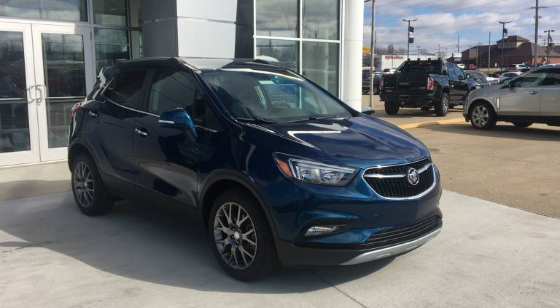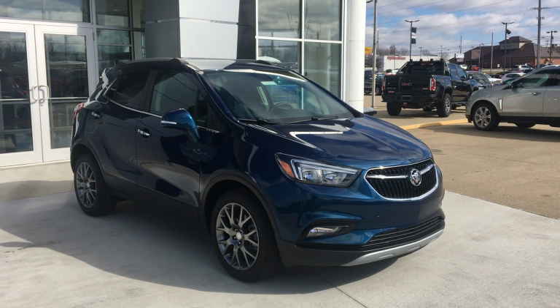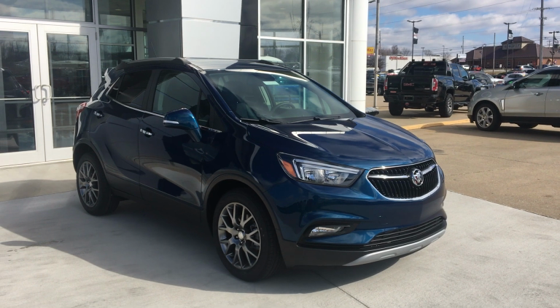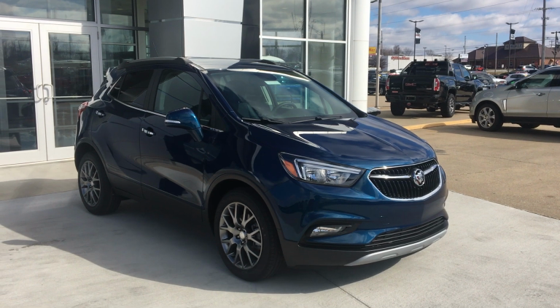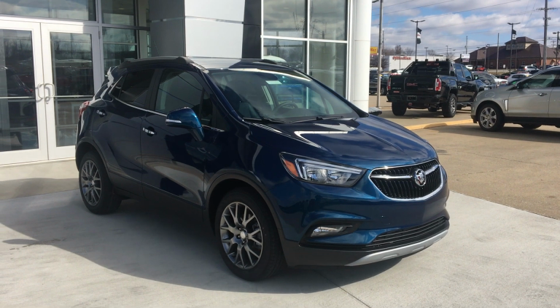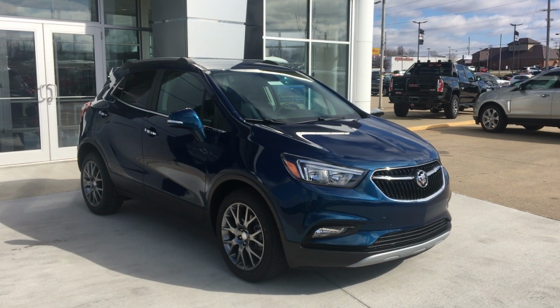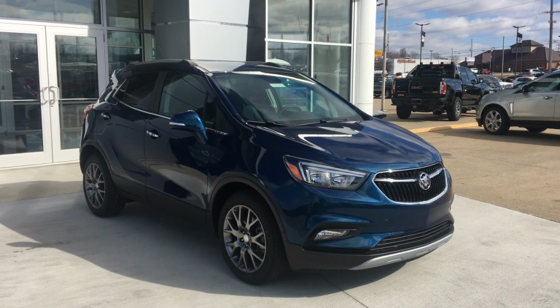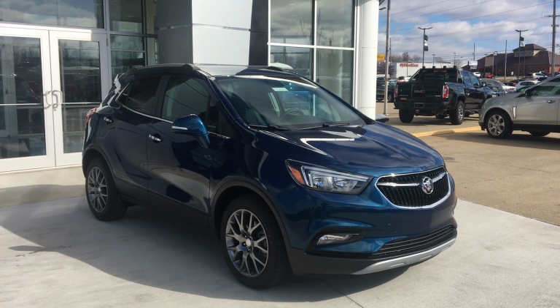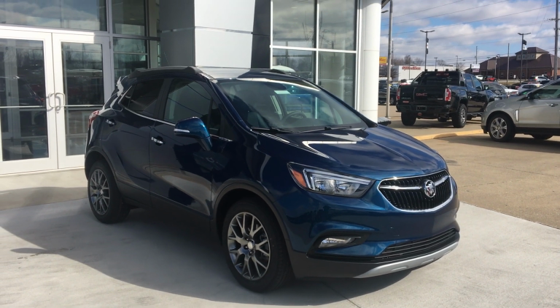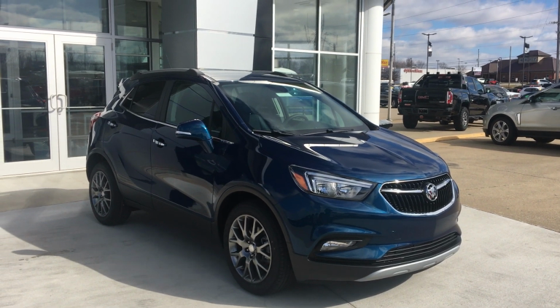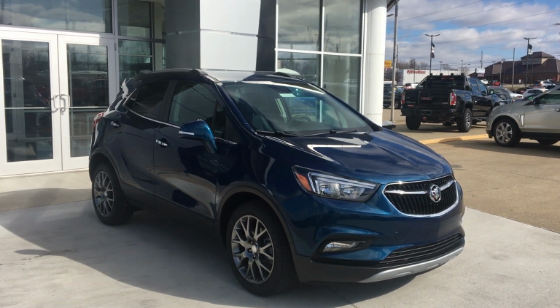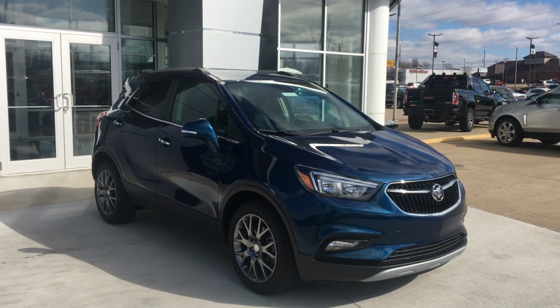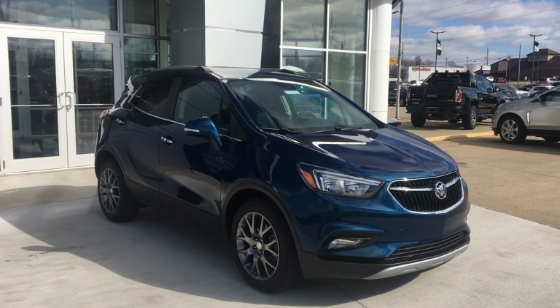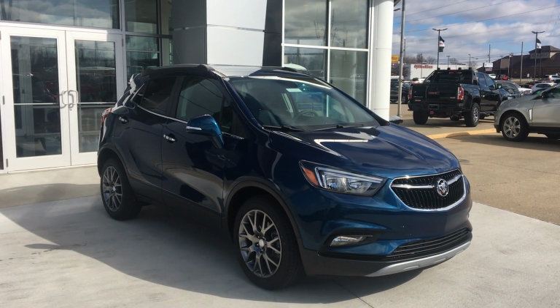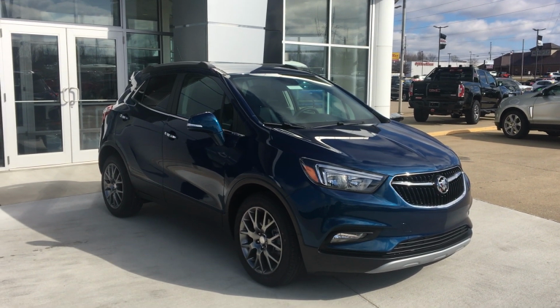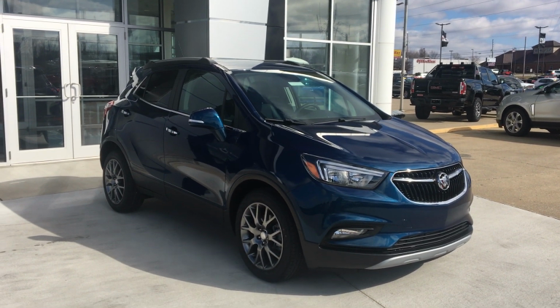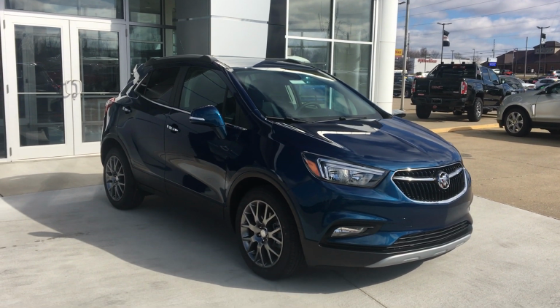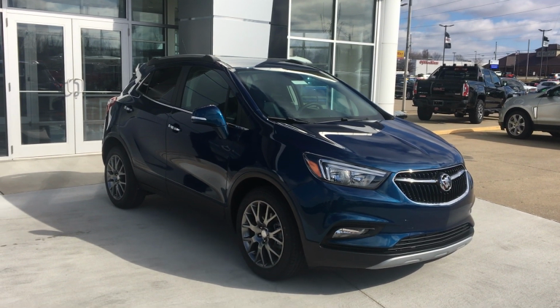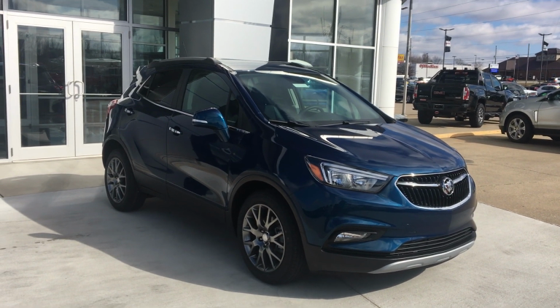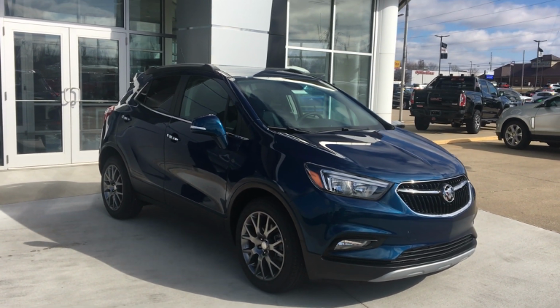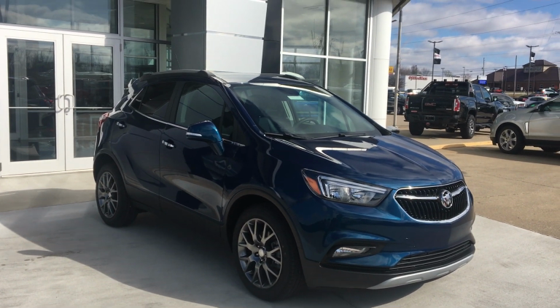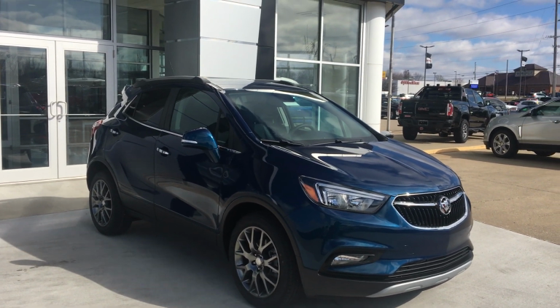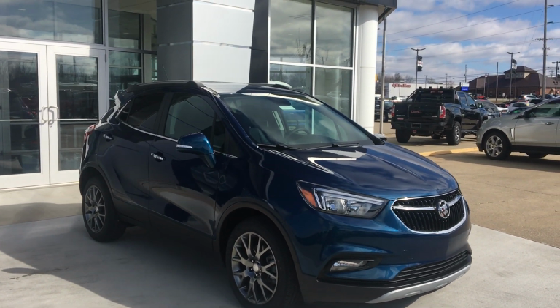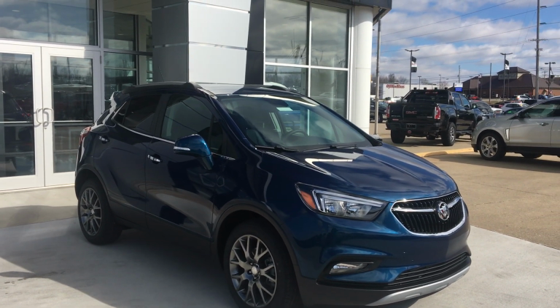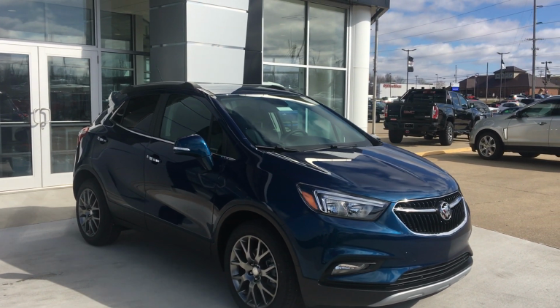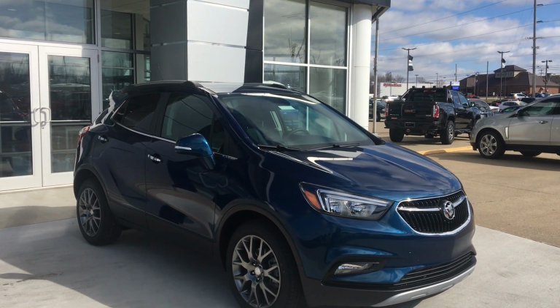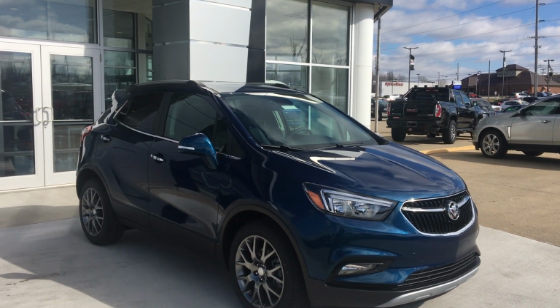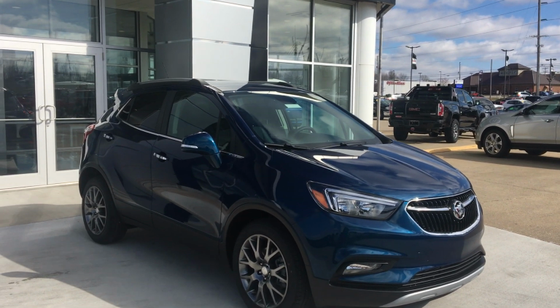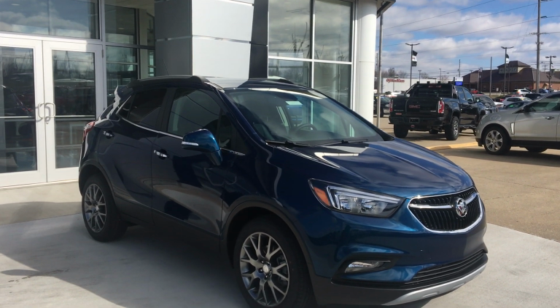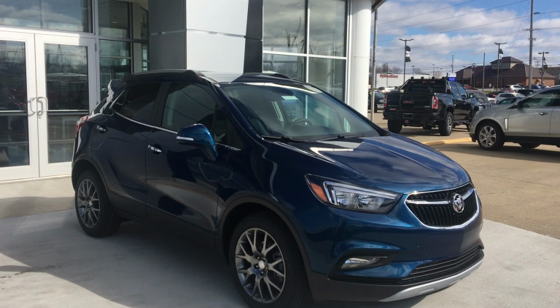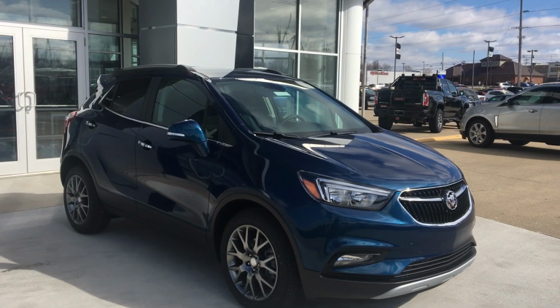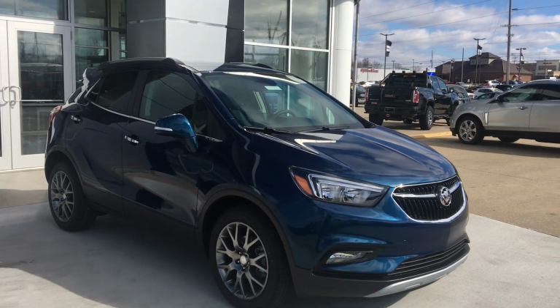Hello and welcome to Uvalor Buick GMC online showroom. Today we're going to take a look at a 2019 Buick Encore.